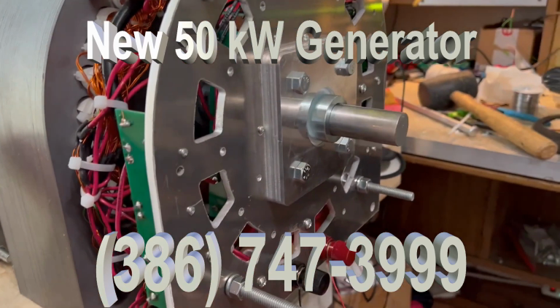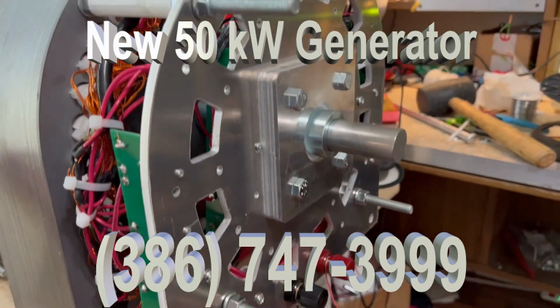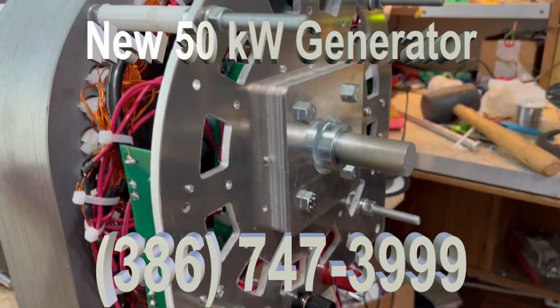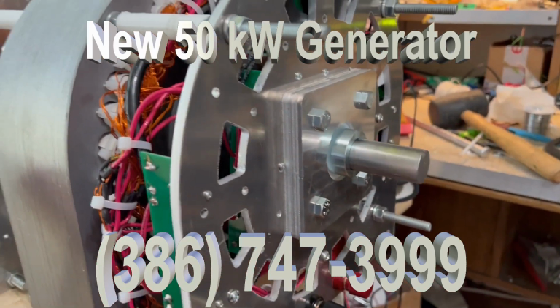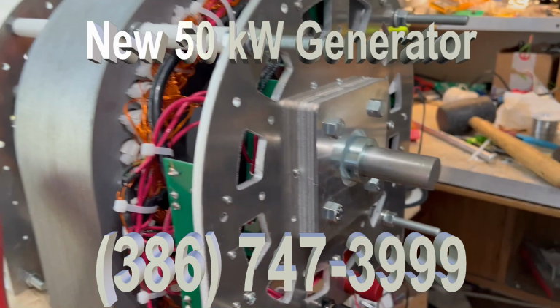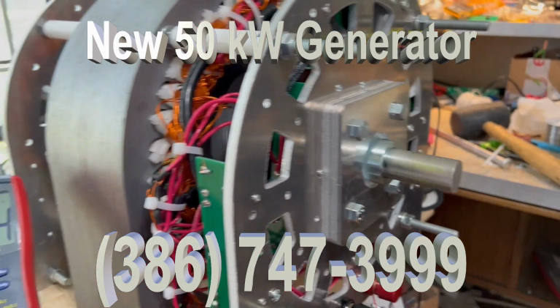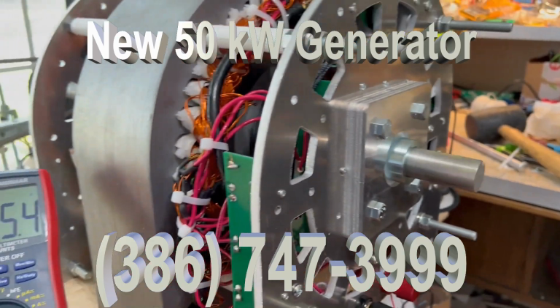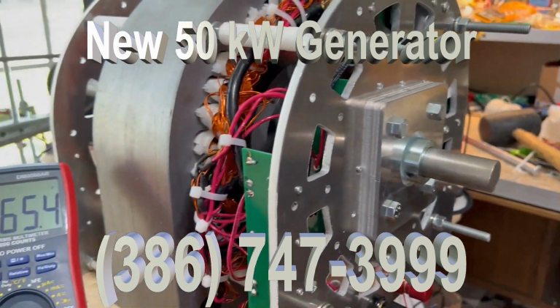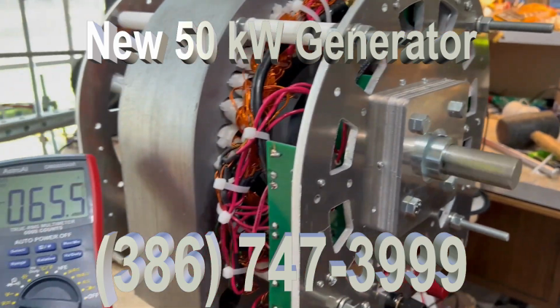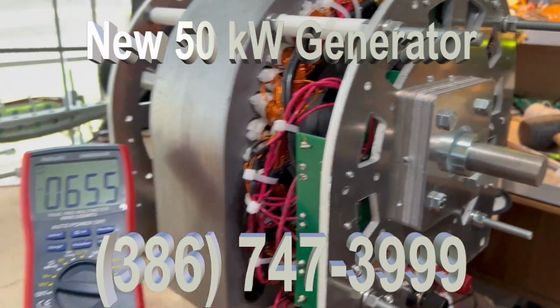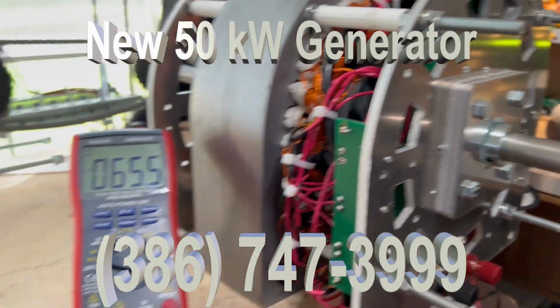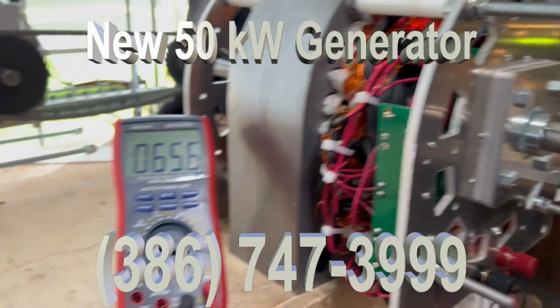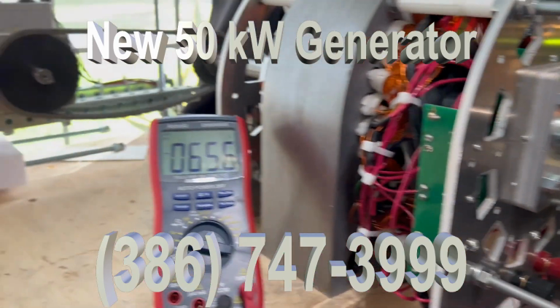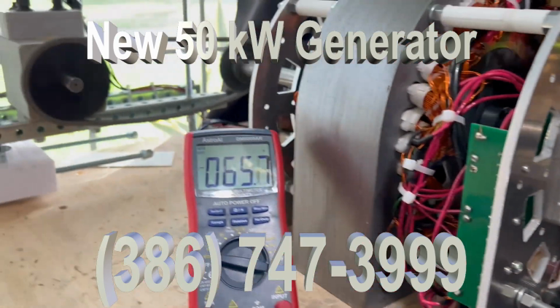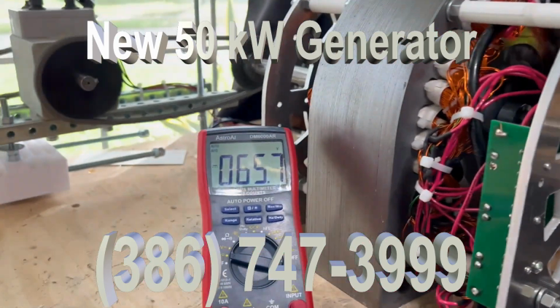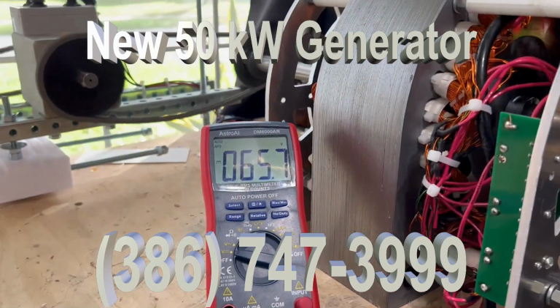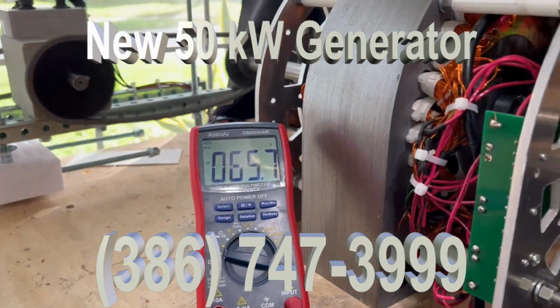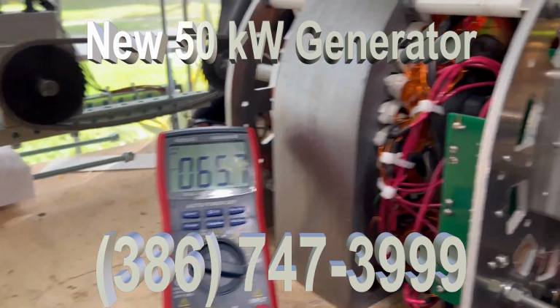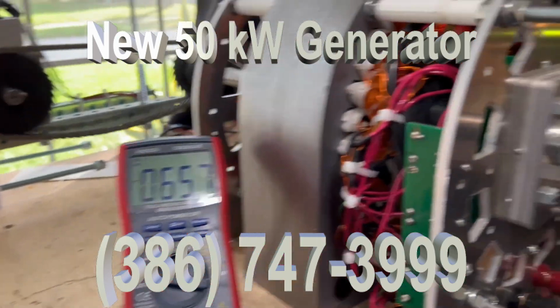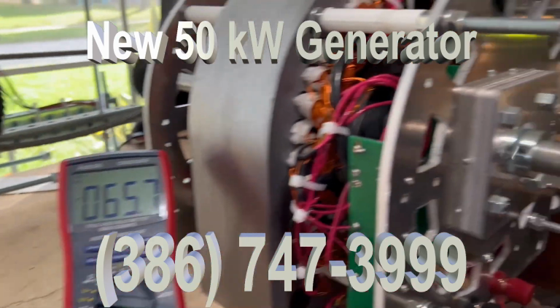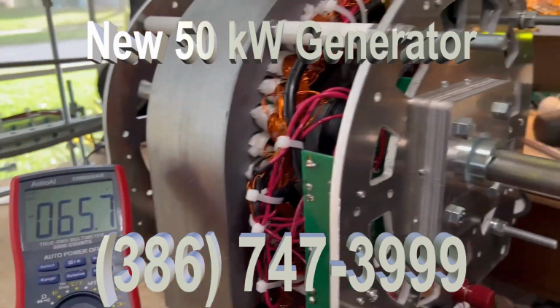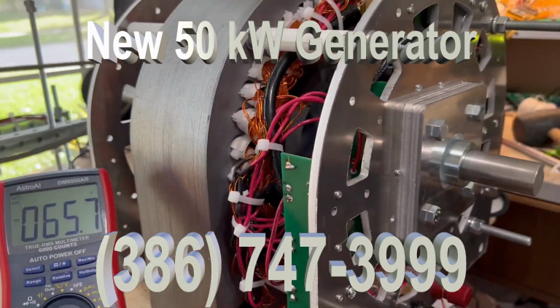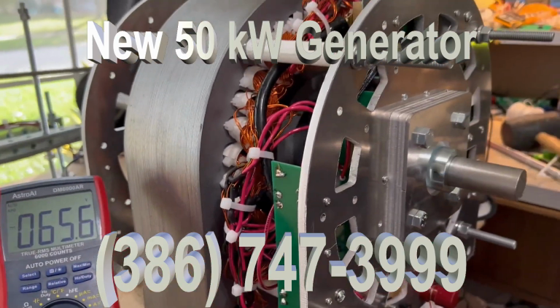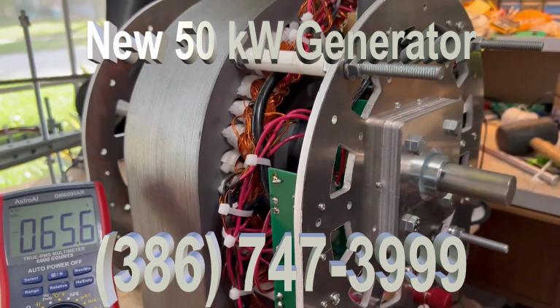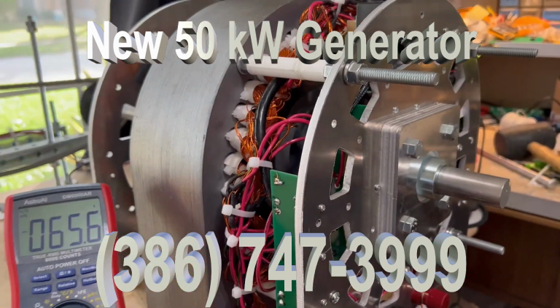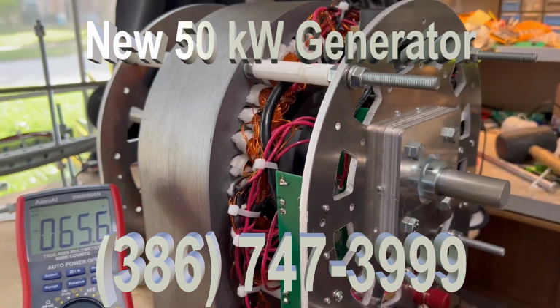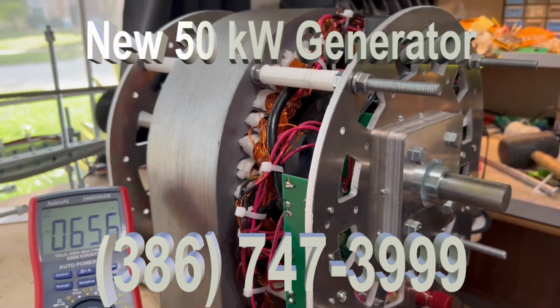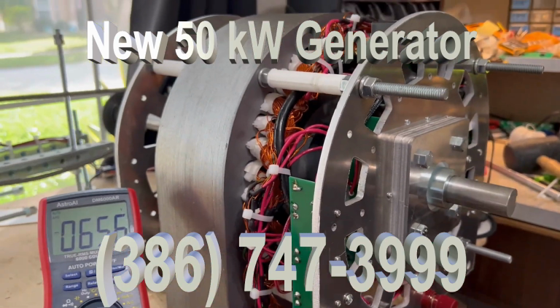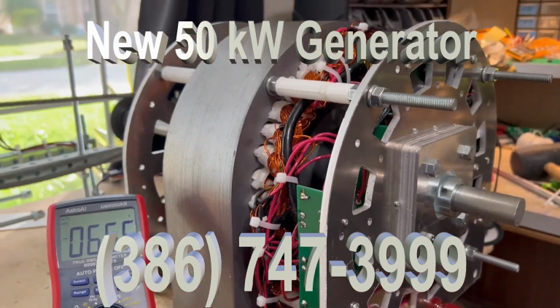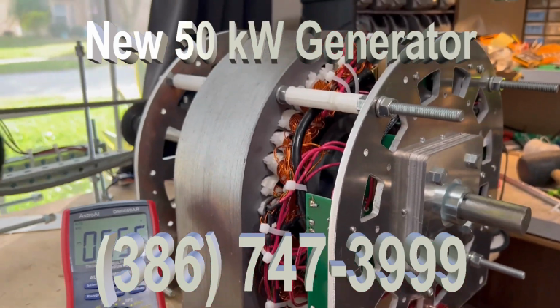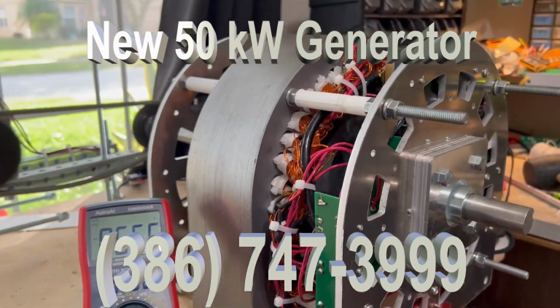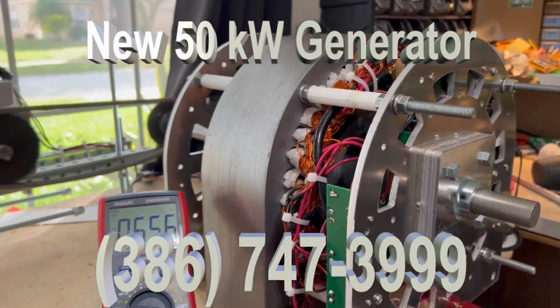It's hardly turning. And we've got 65 amps, and we've got 300 amps available.